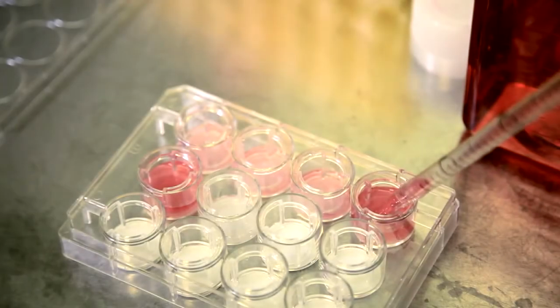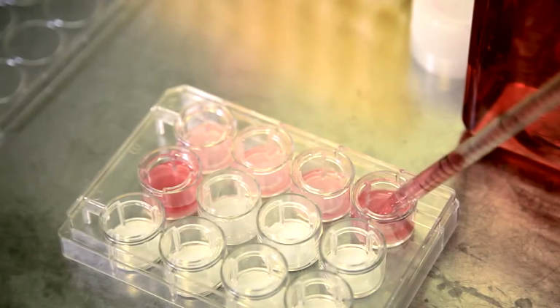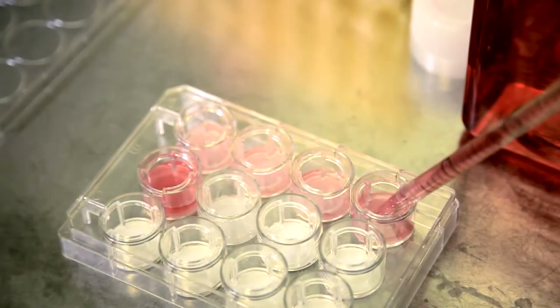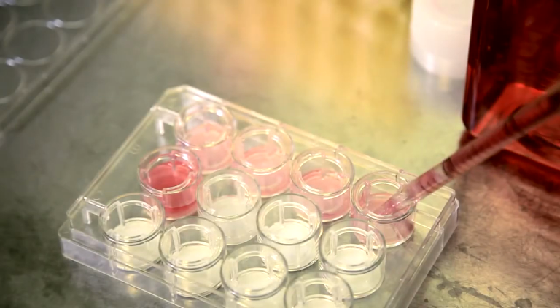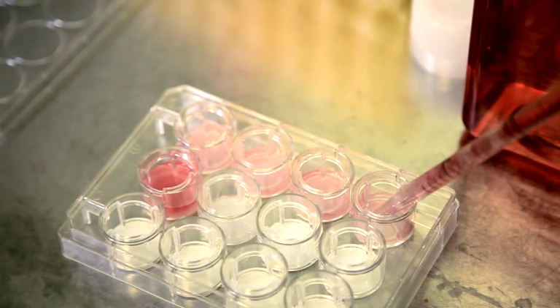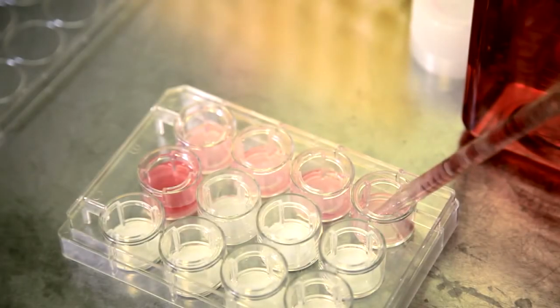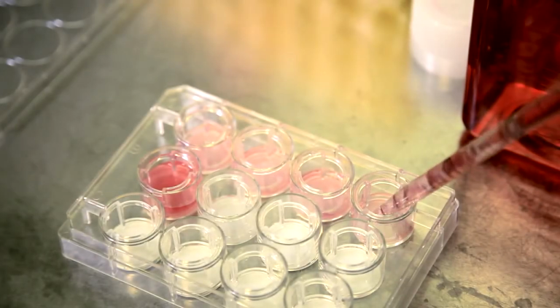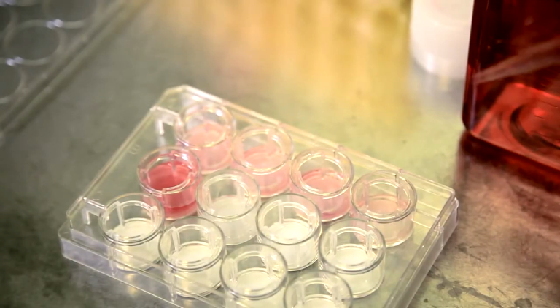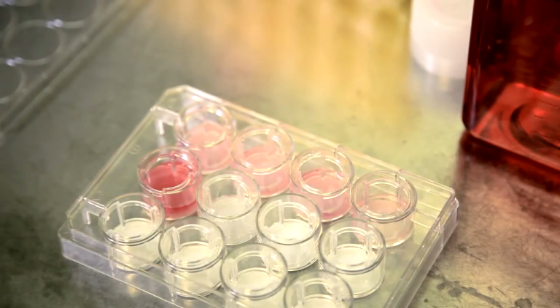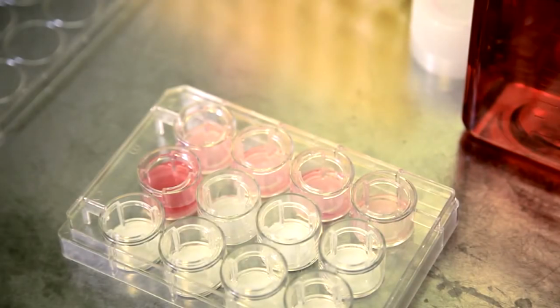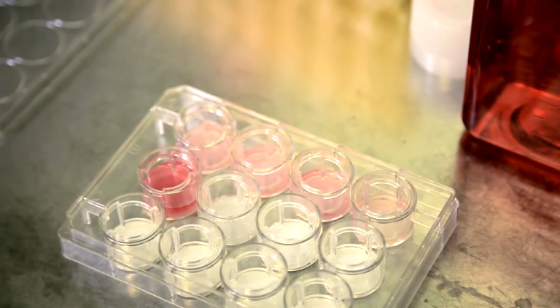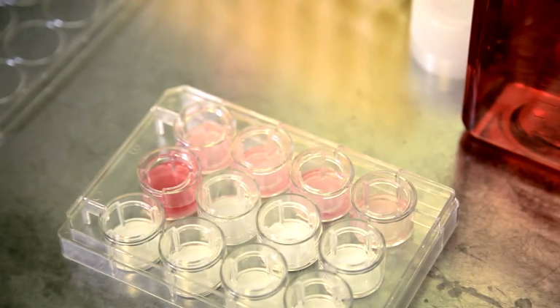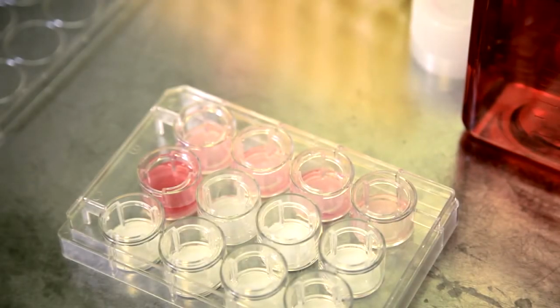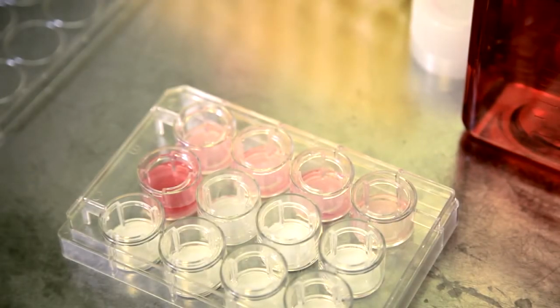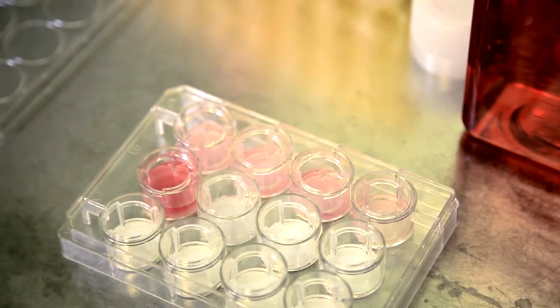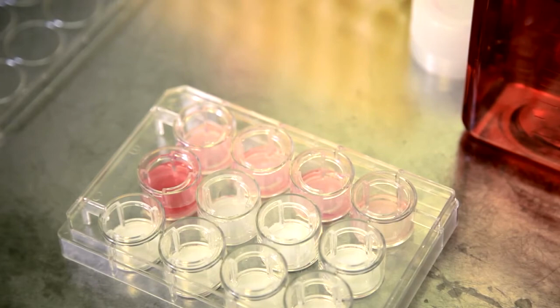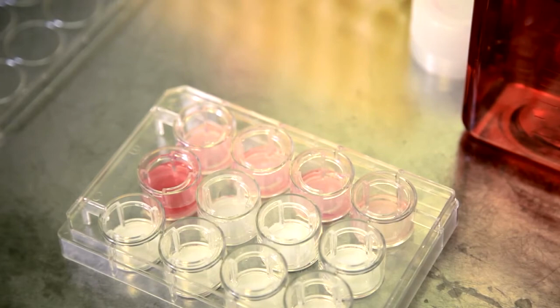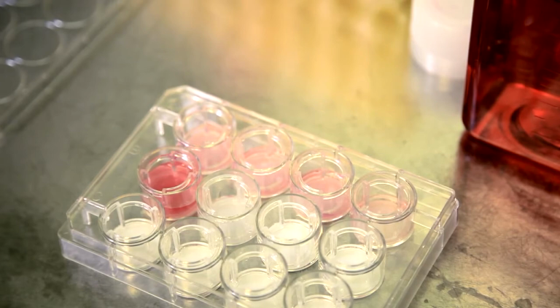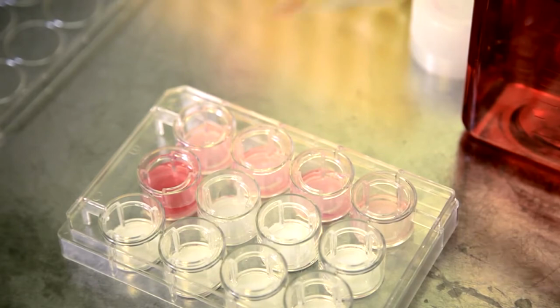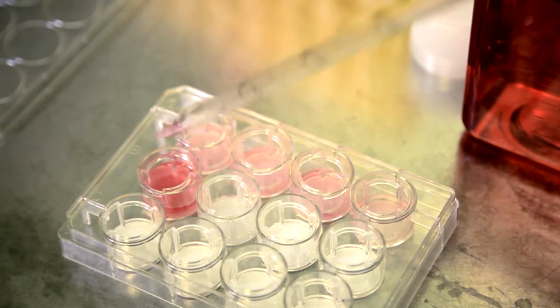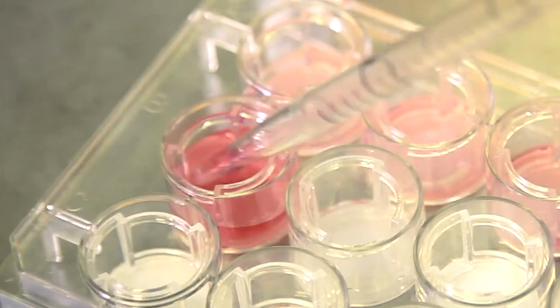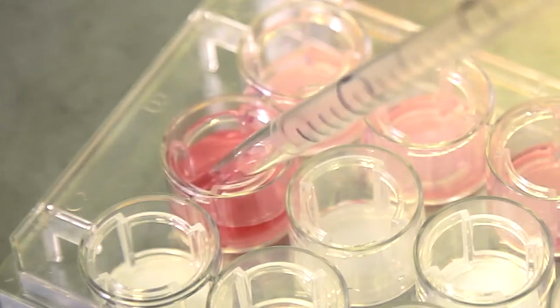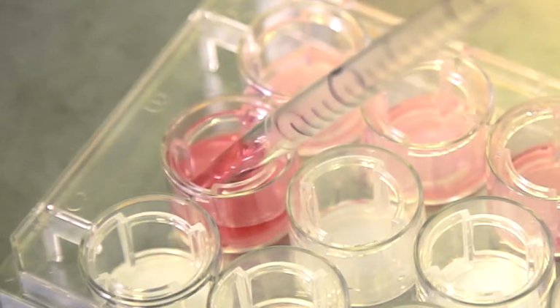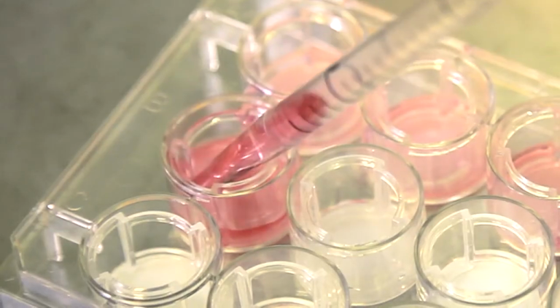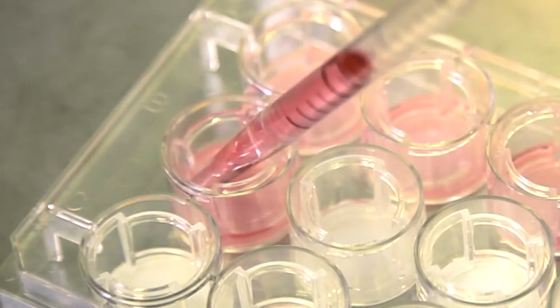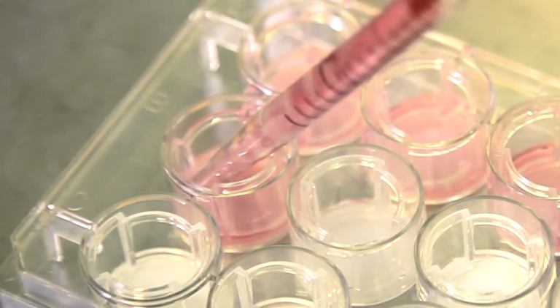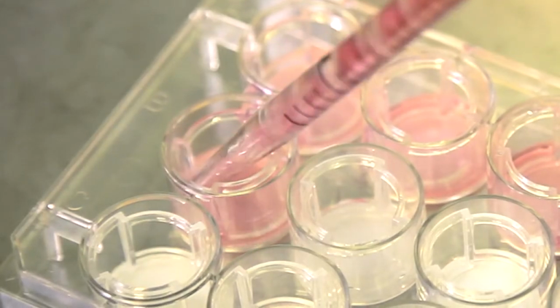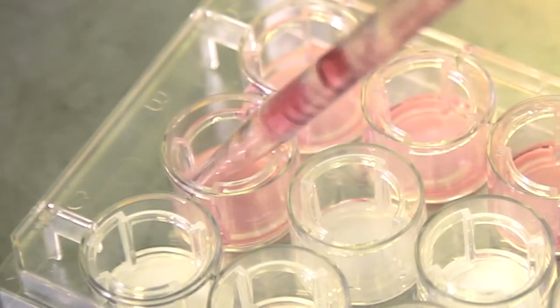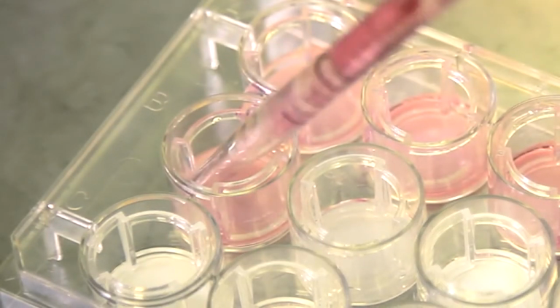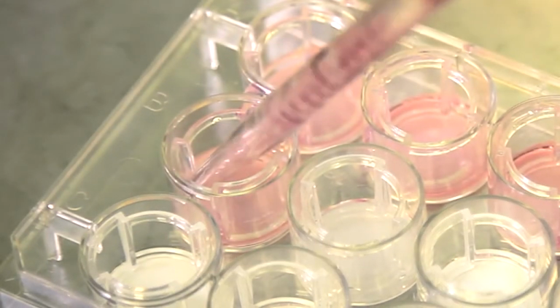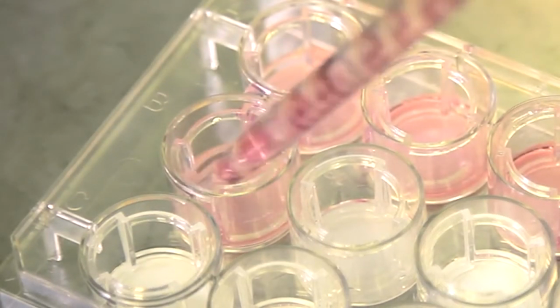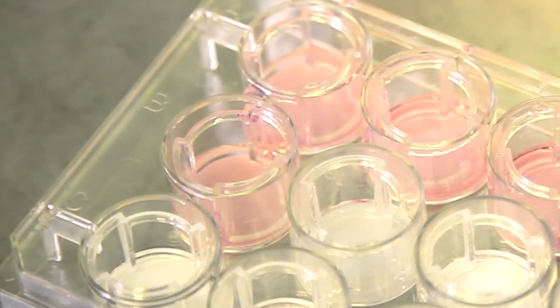After washing, remove the medium or PBS and repeat the process using the same type of medium you'll use for cell seeding.